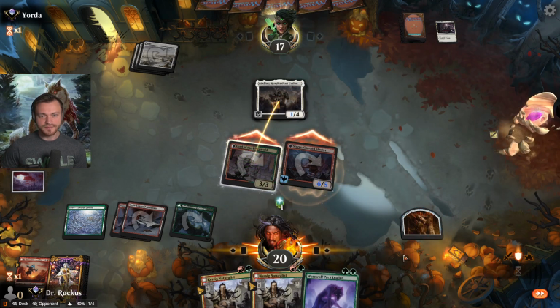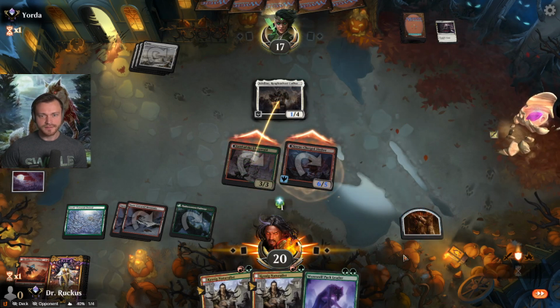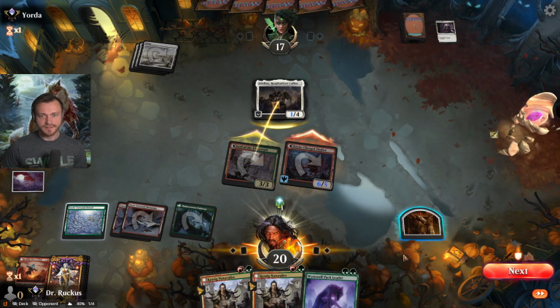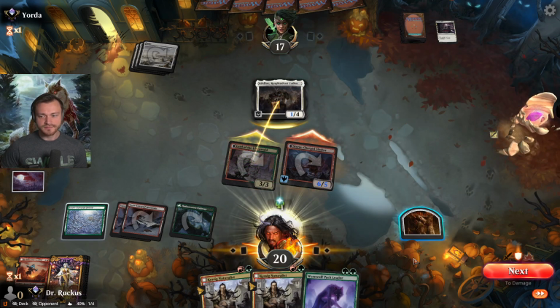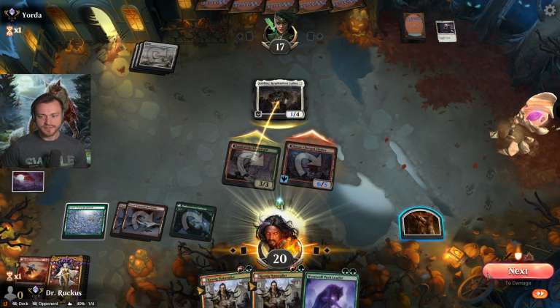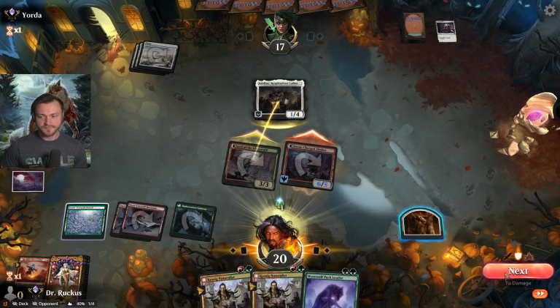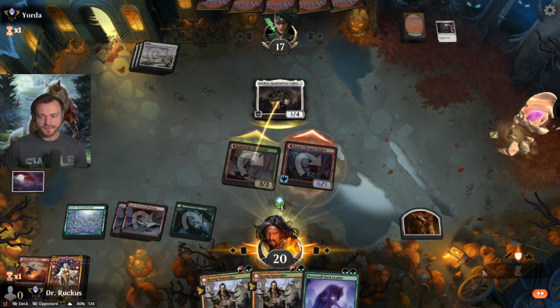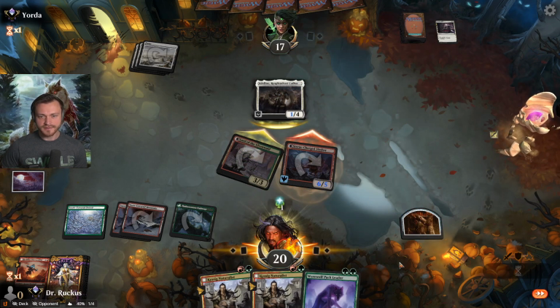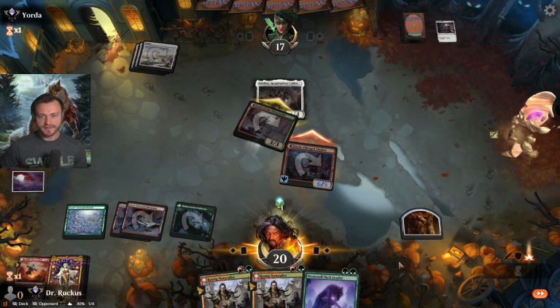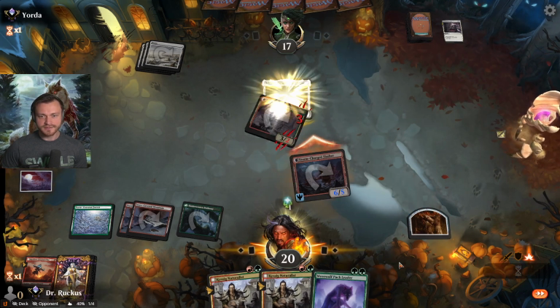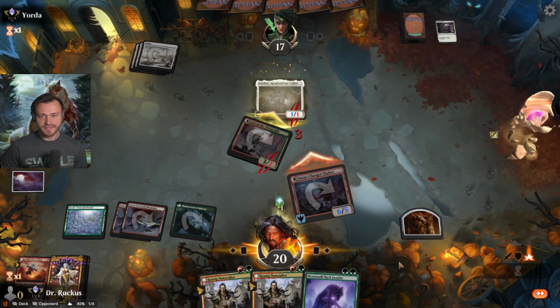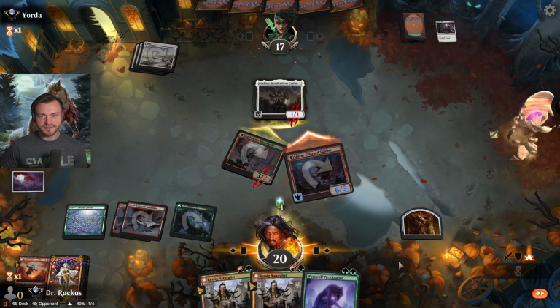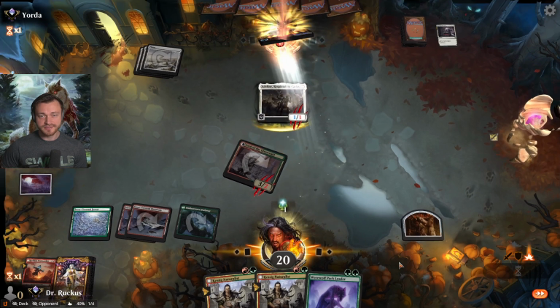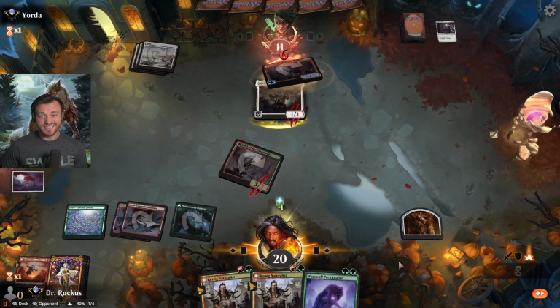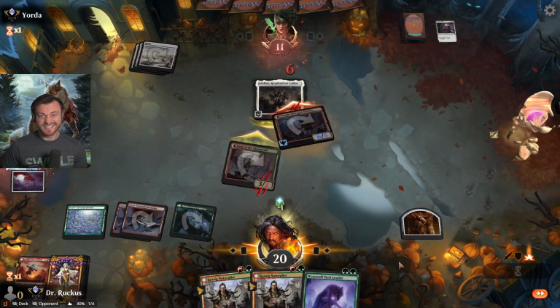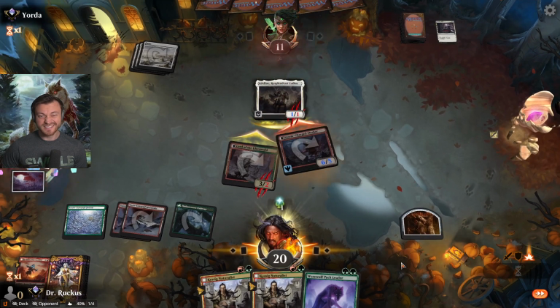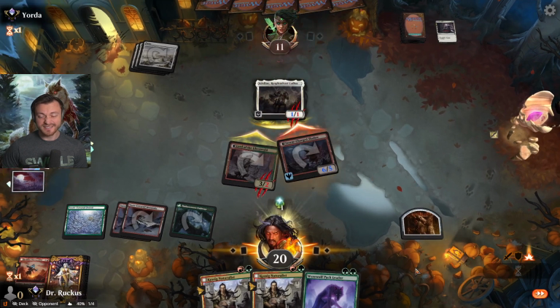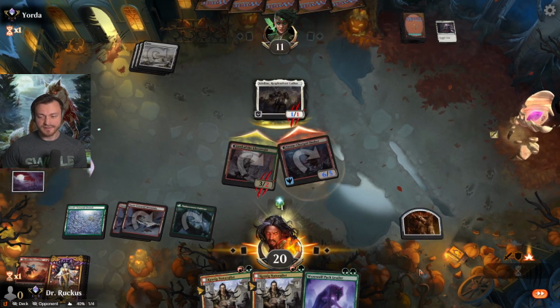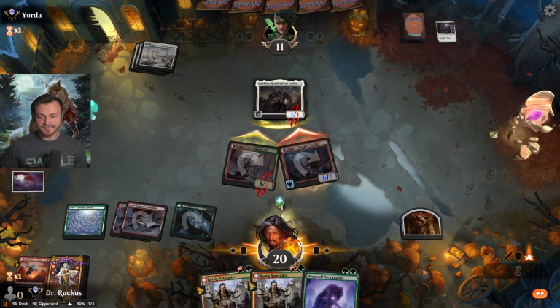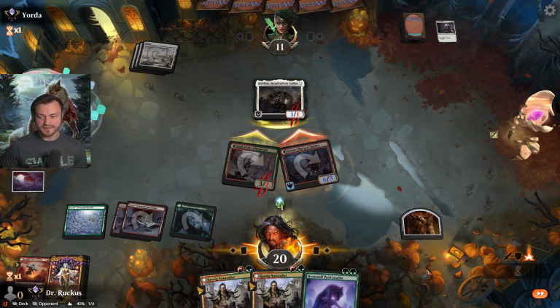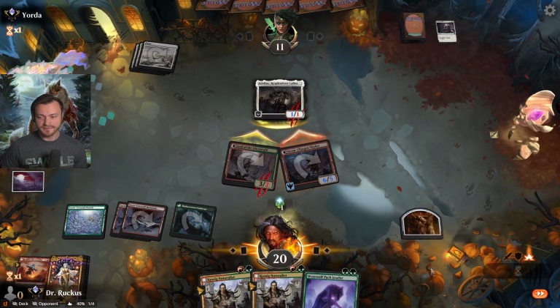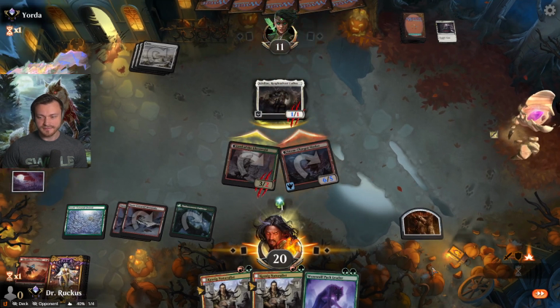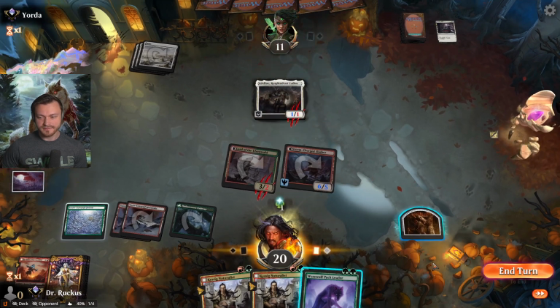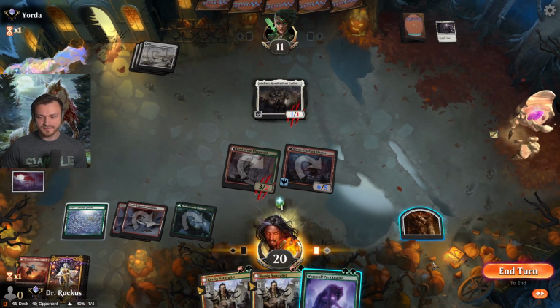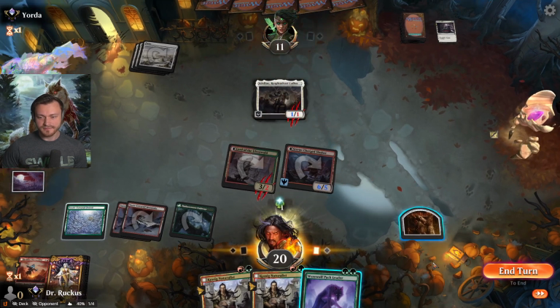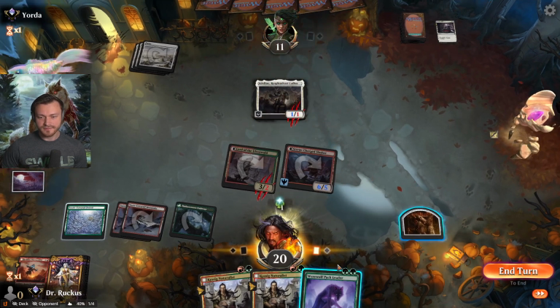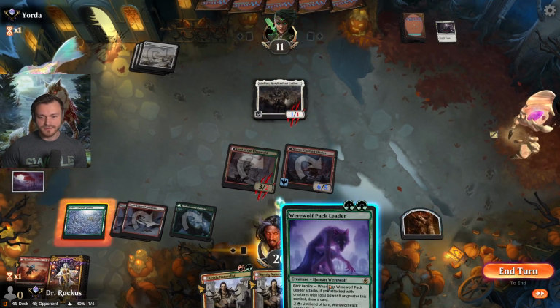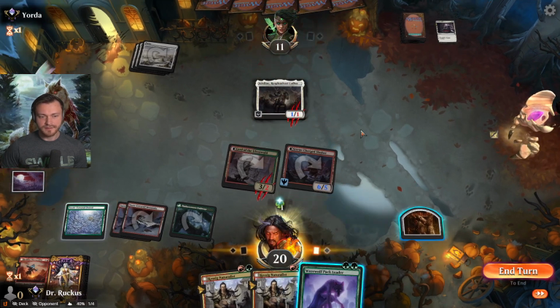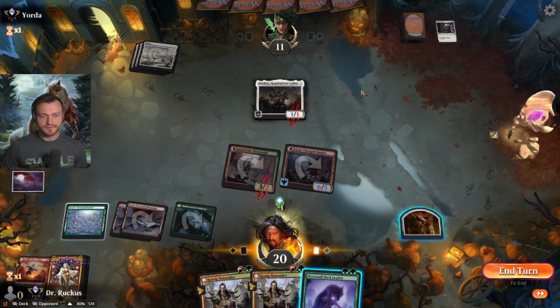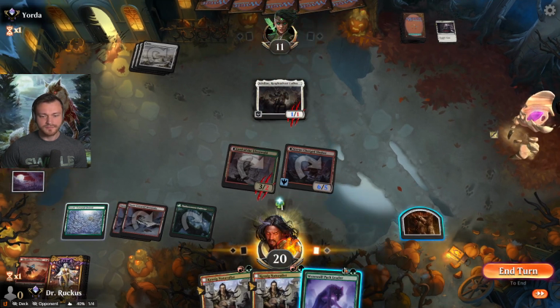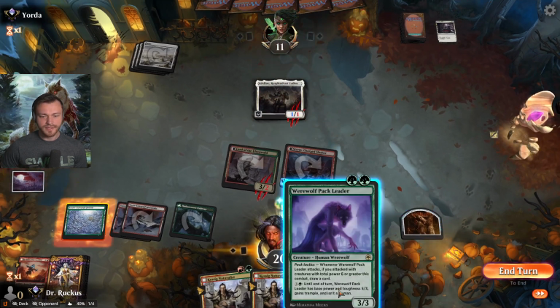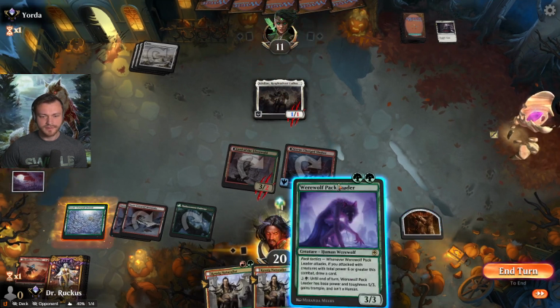They take their free block there — two damage, down to 11. Pack Leader.